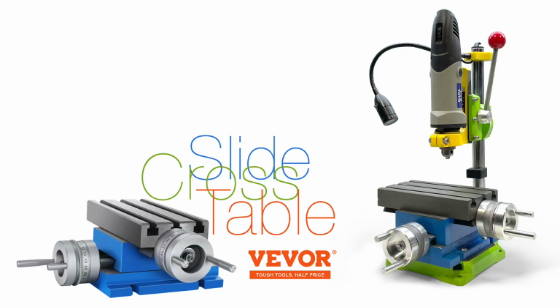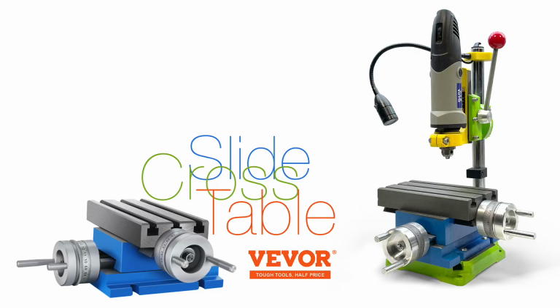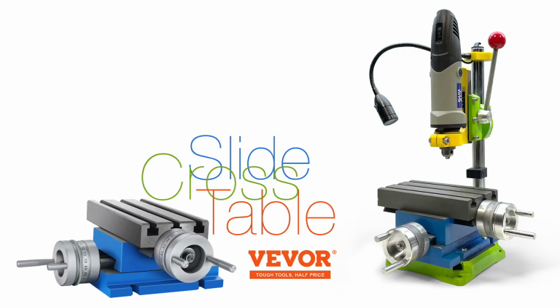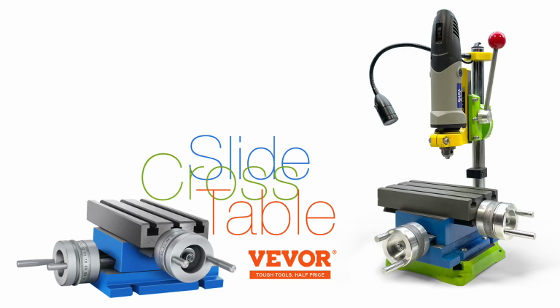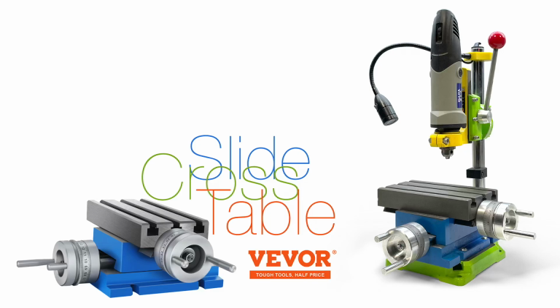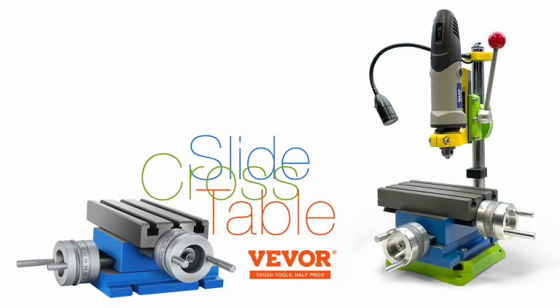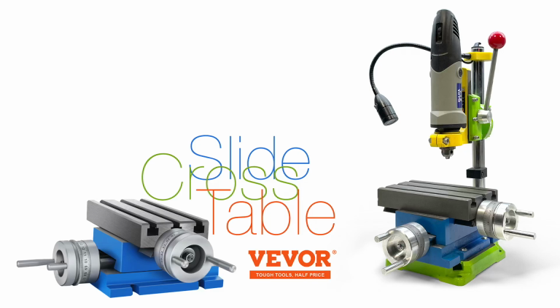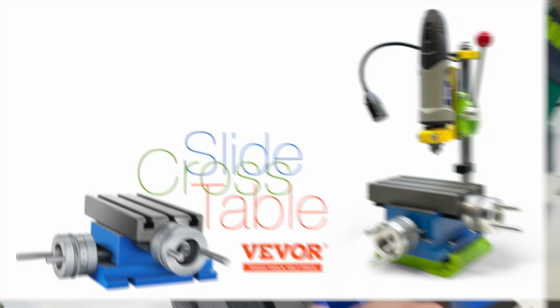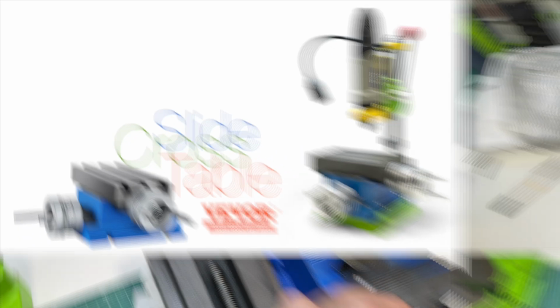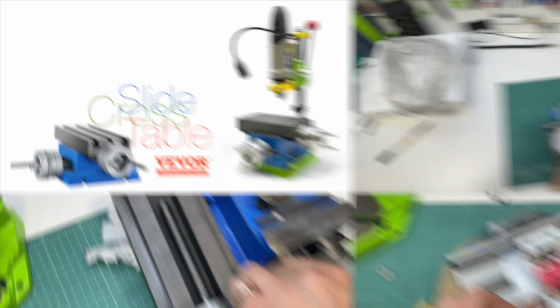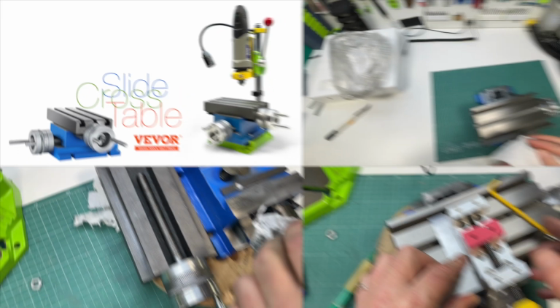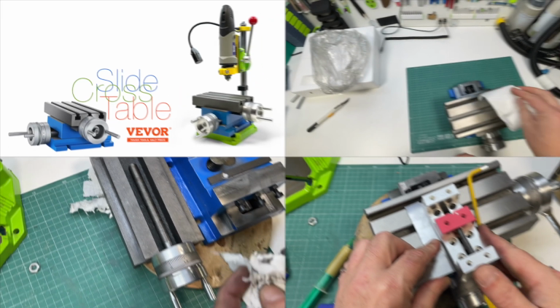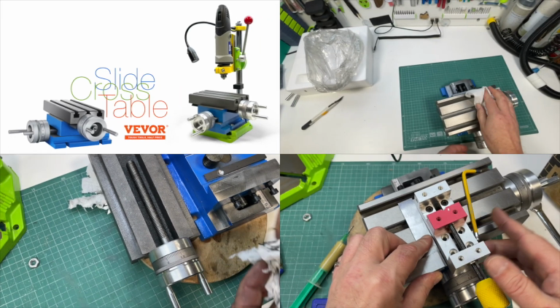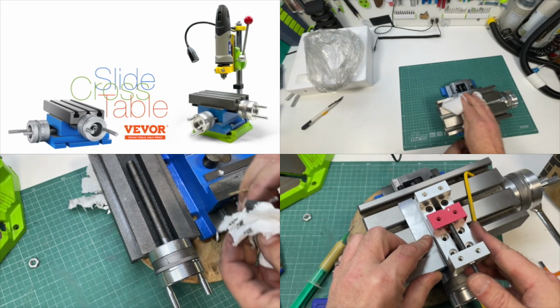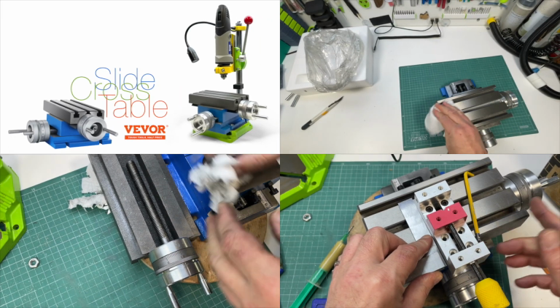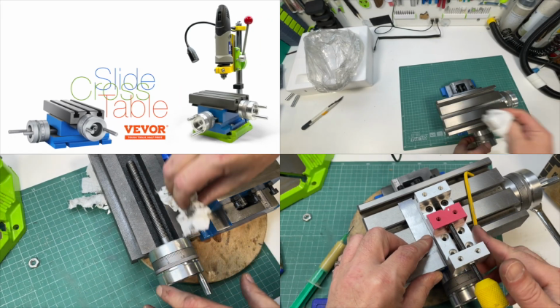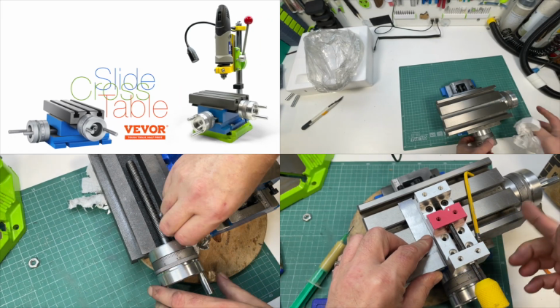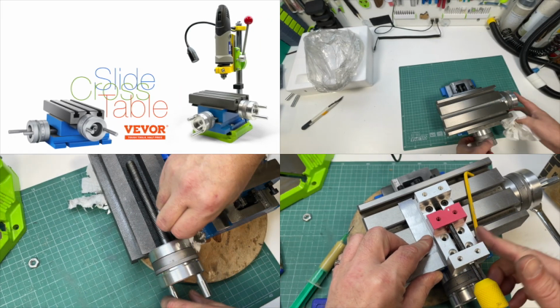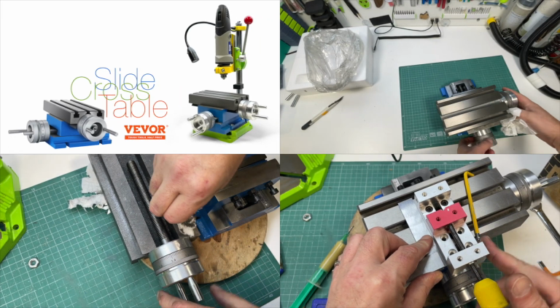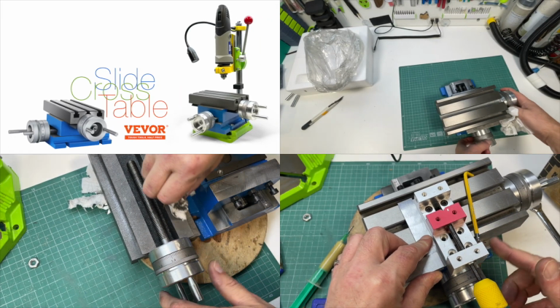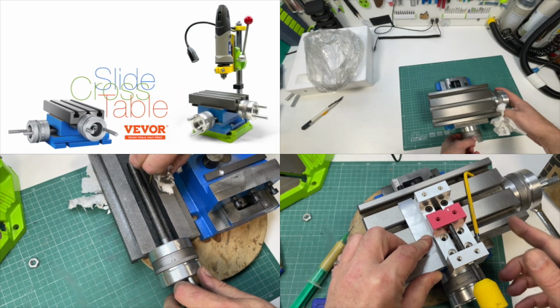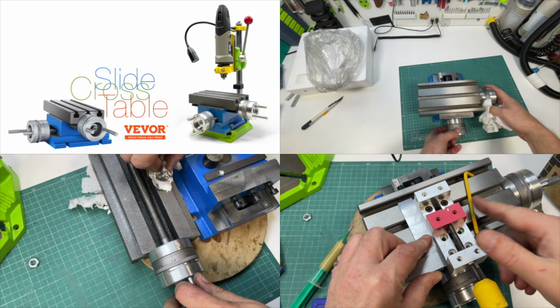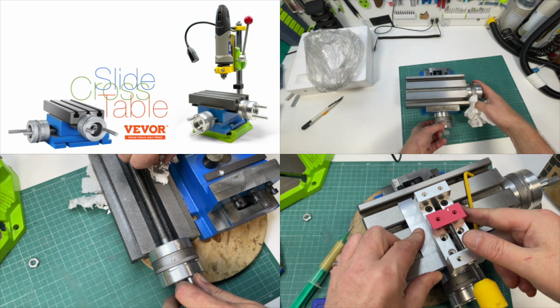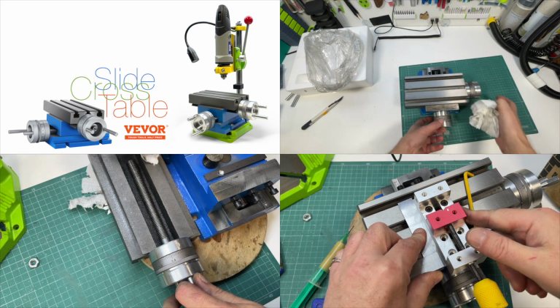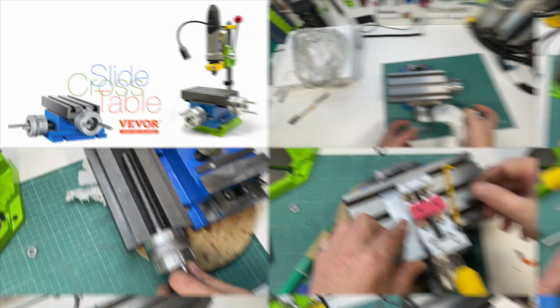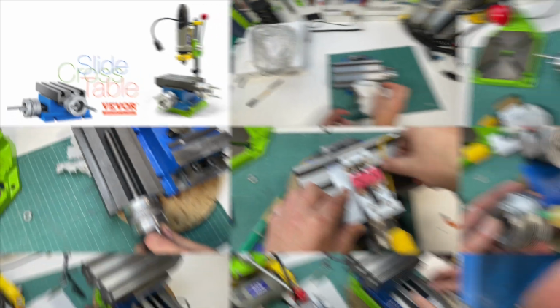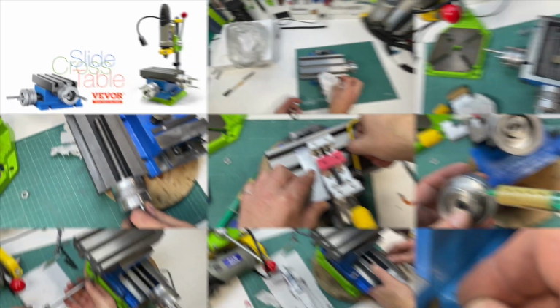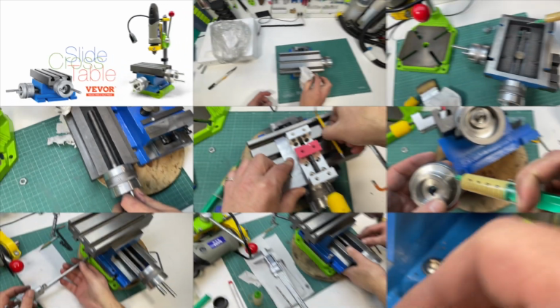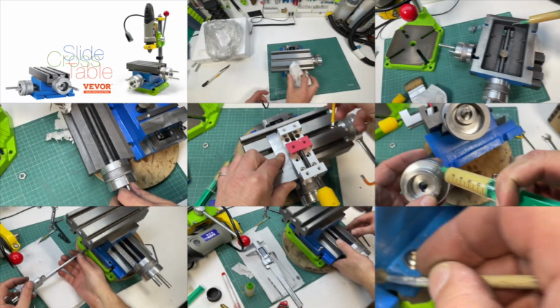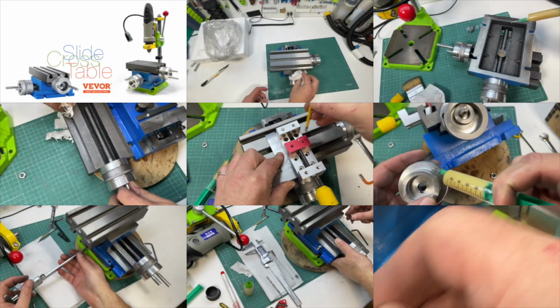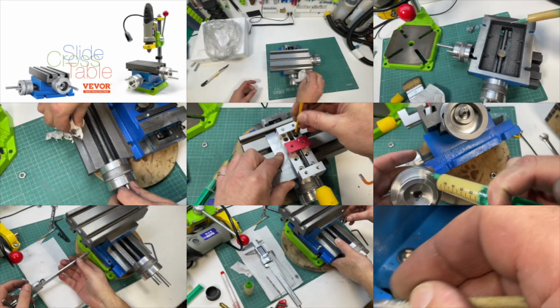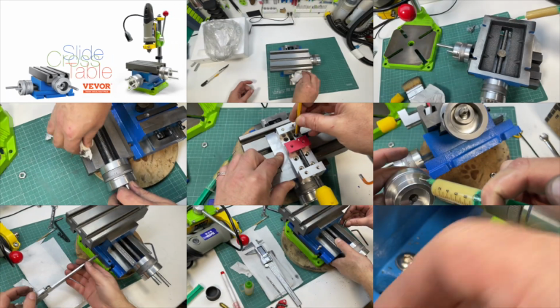Weaver Cross Slide Table for a Small Drill Press: Installation, Setup, and First Impressions.